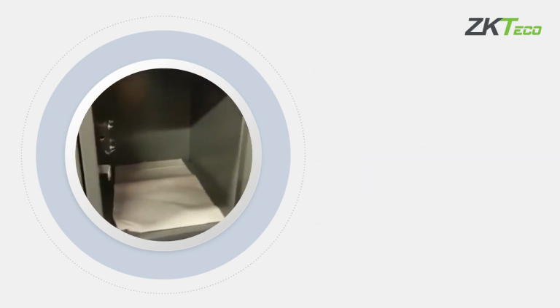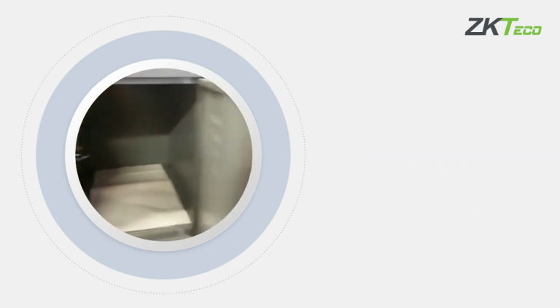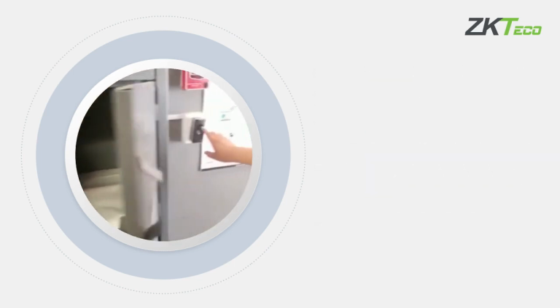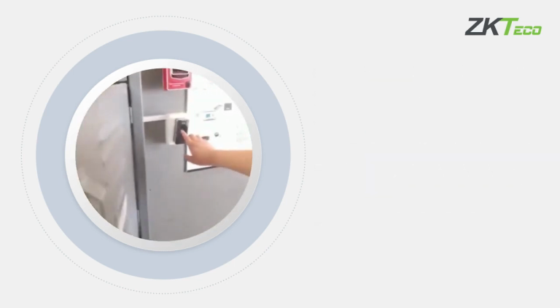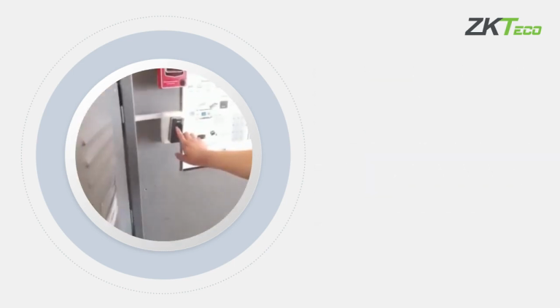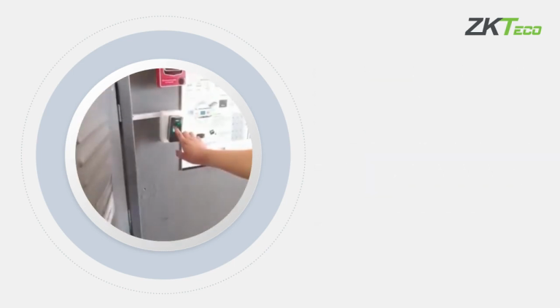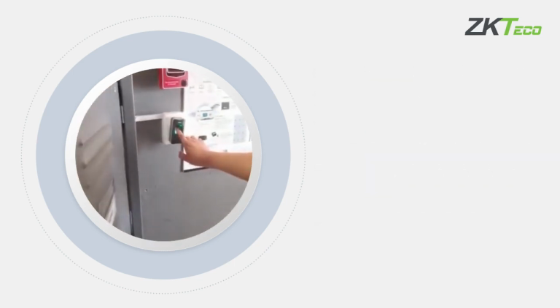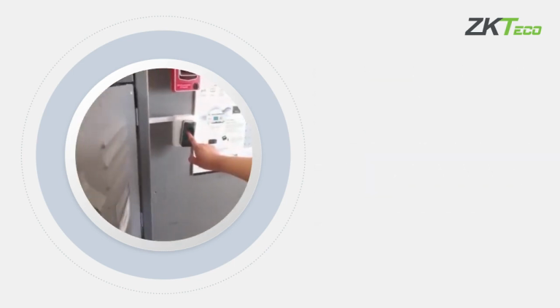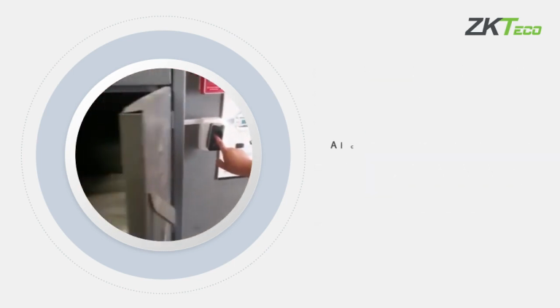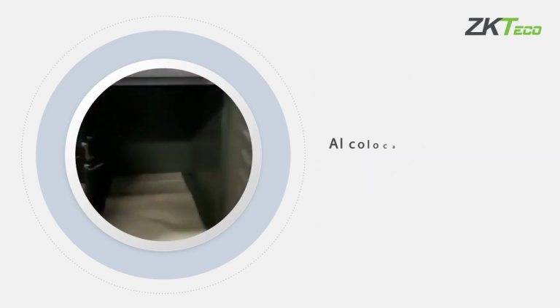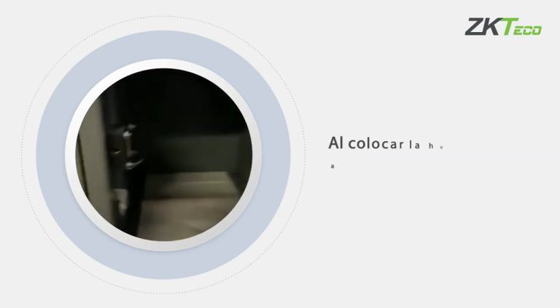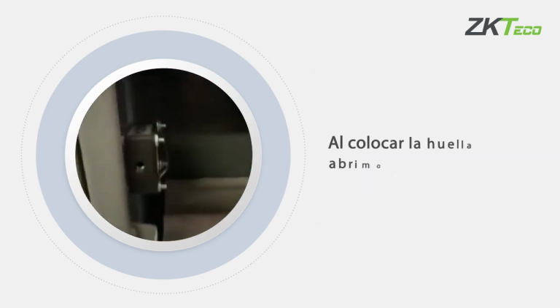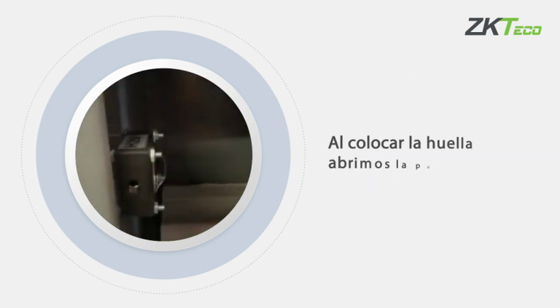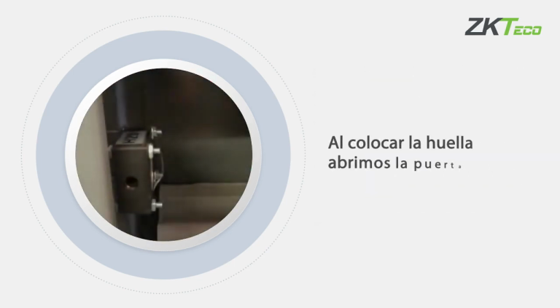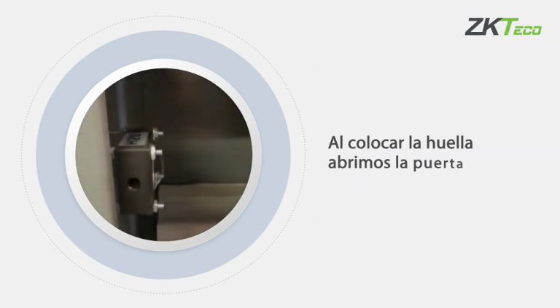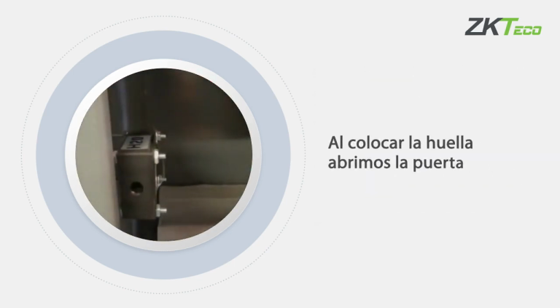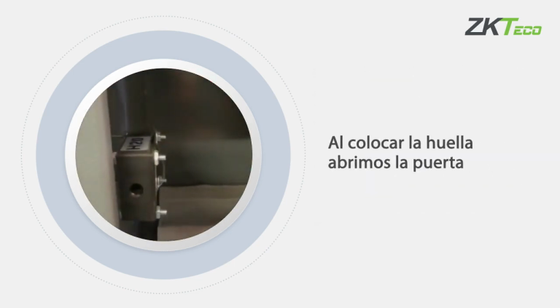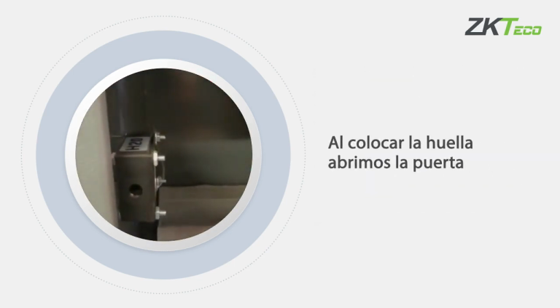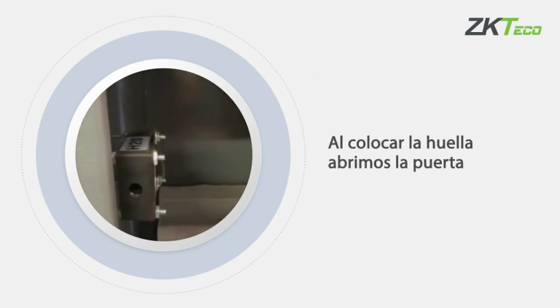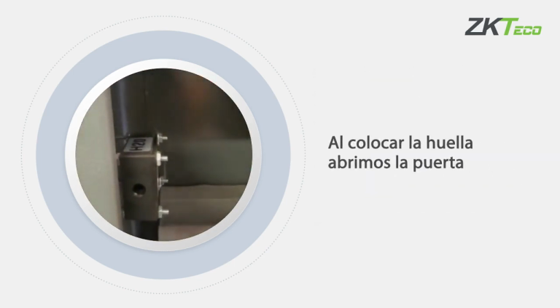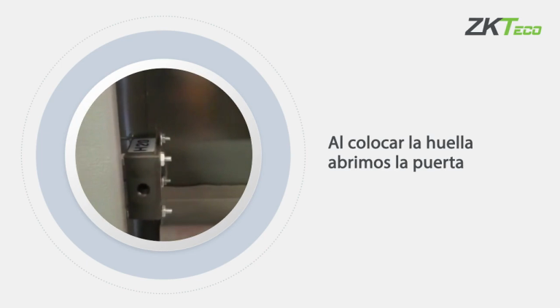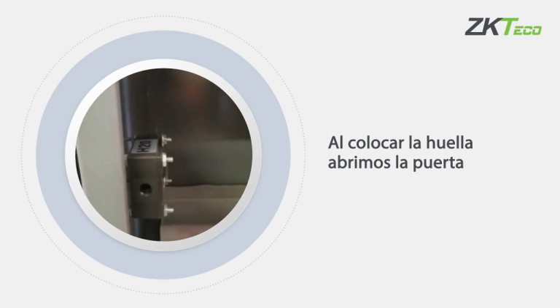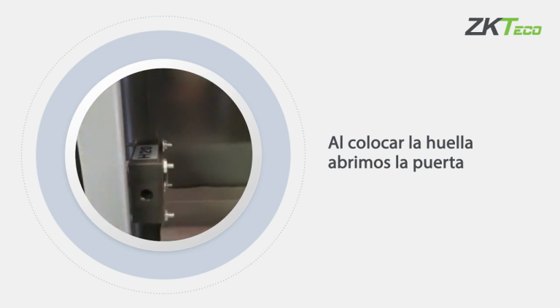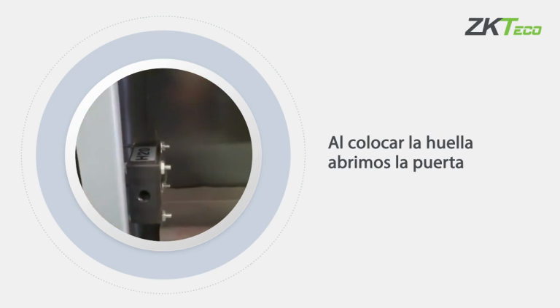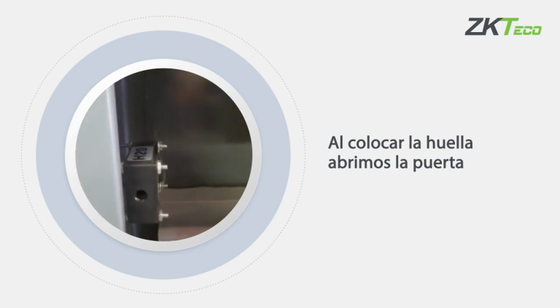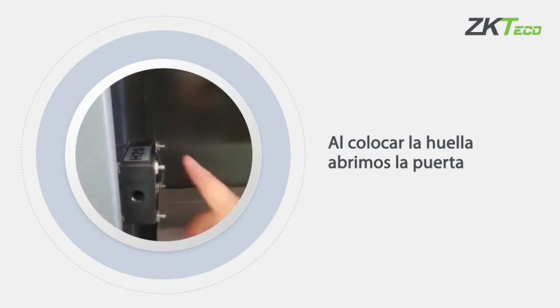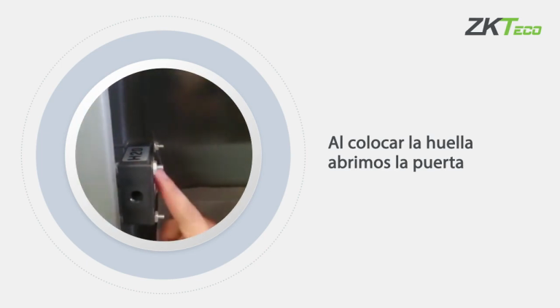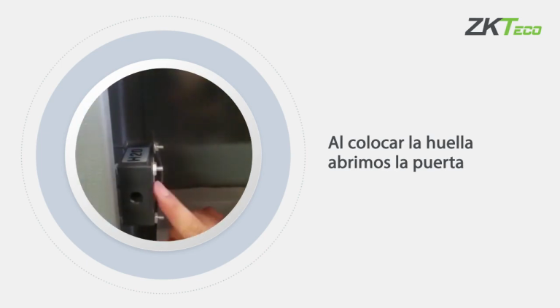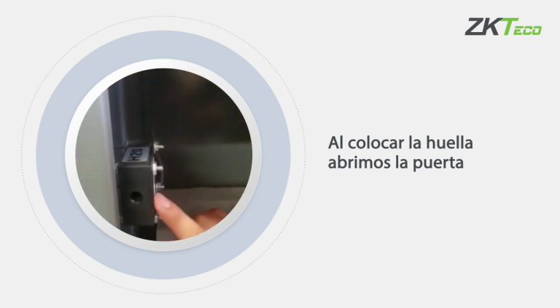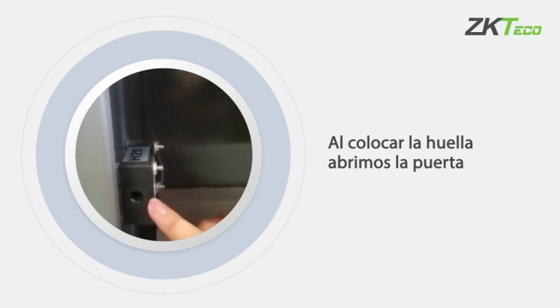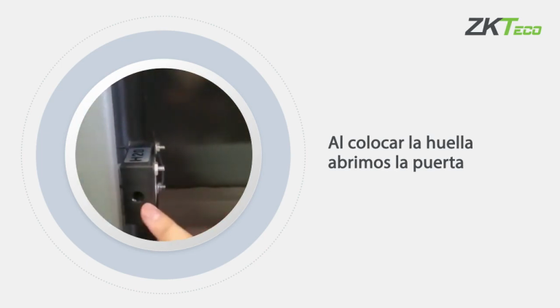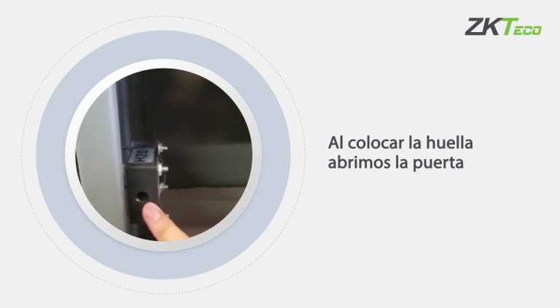Let's try — put the fingerprint and open the locks.